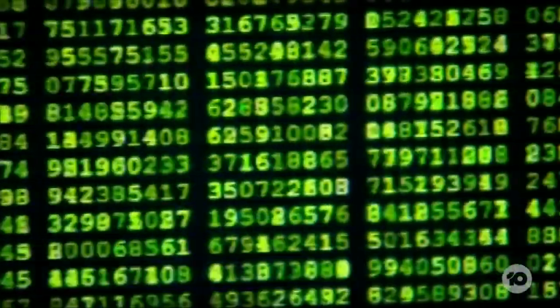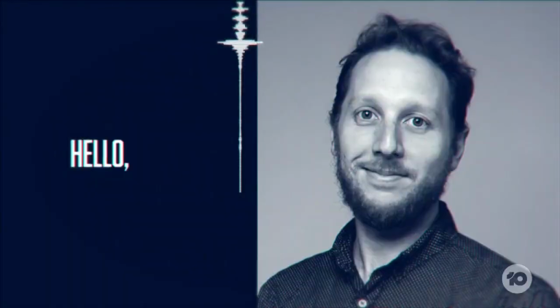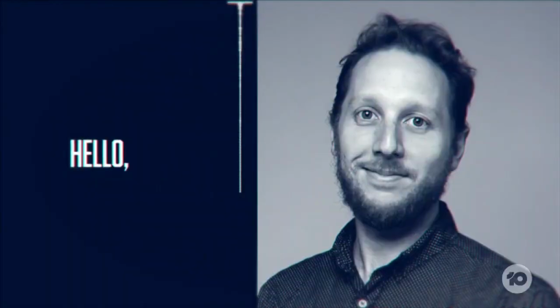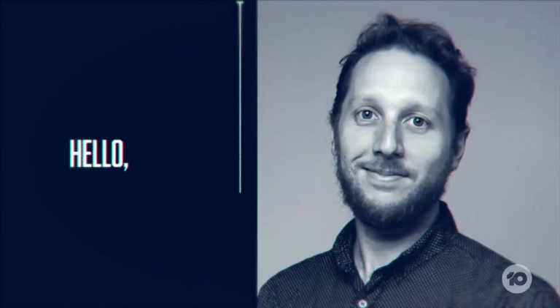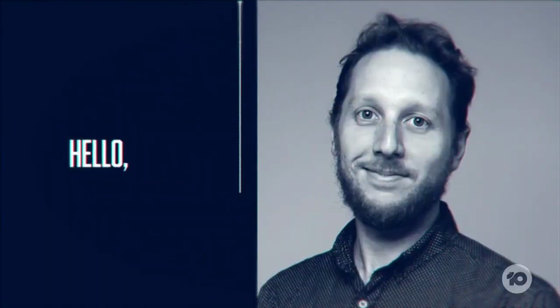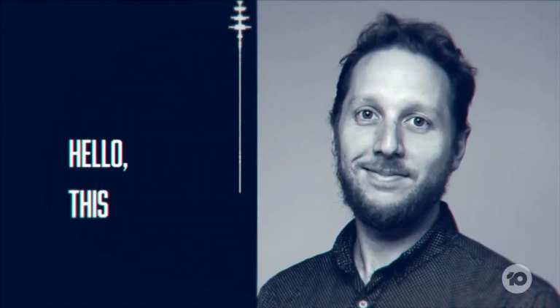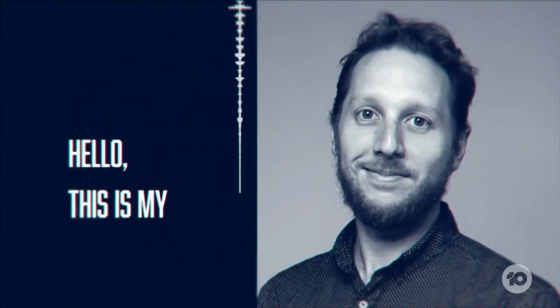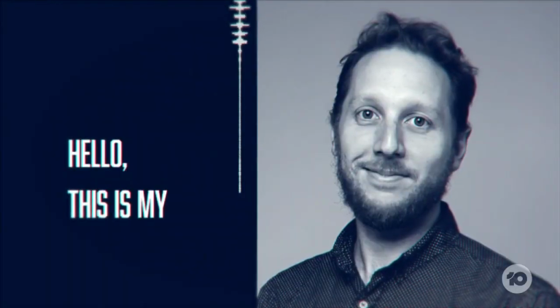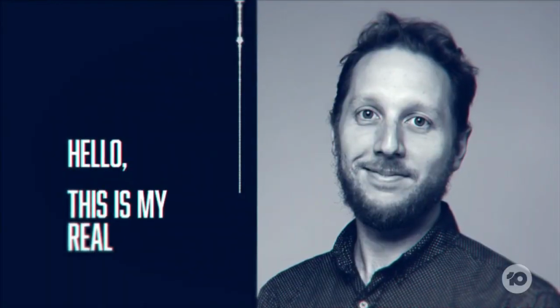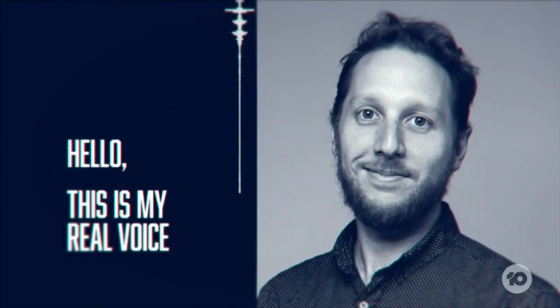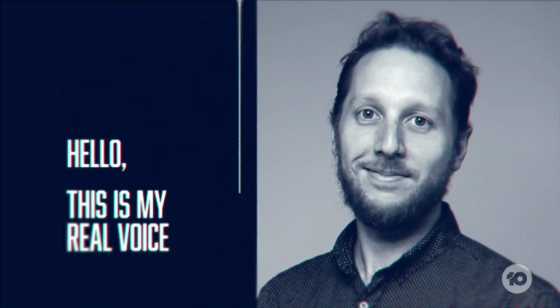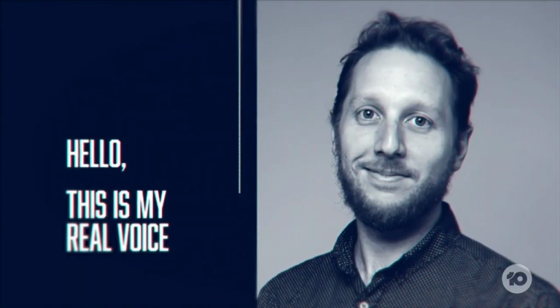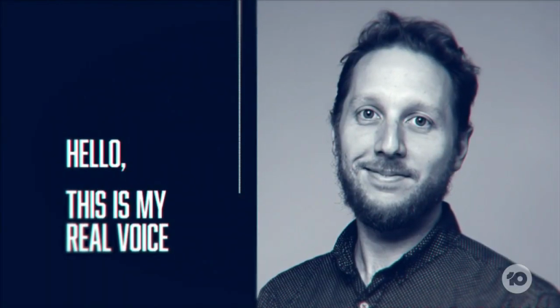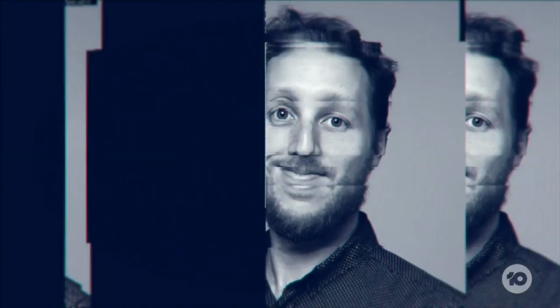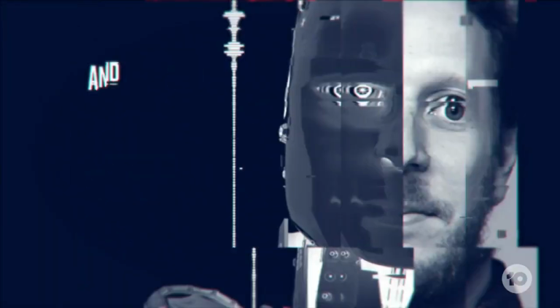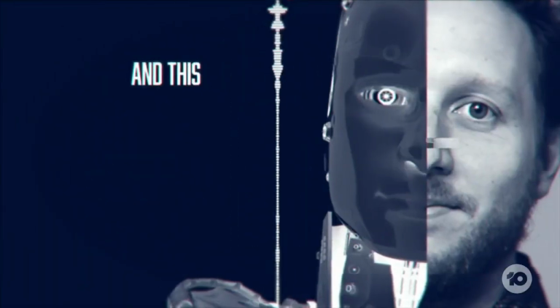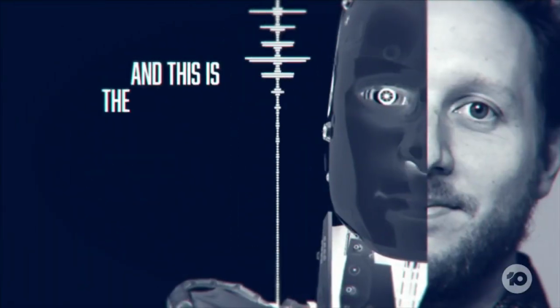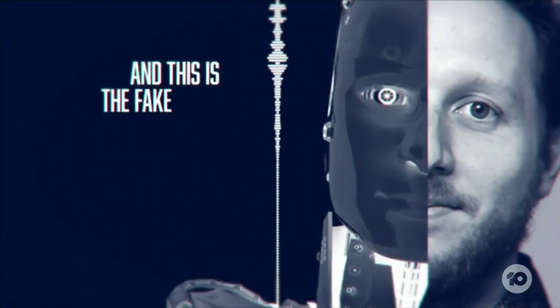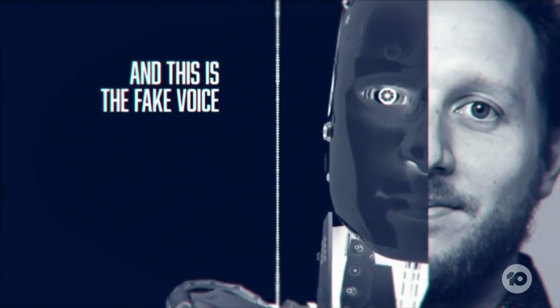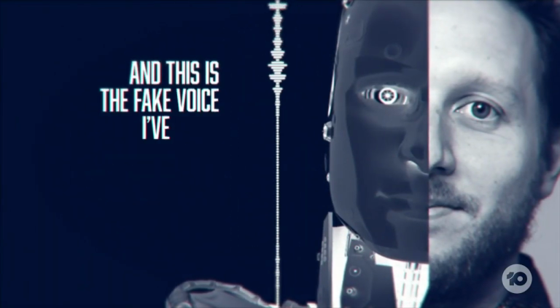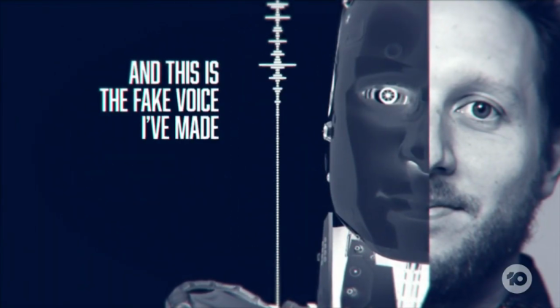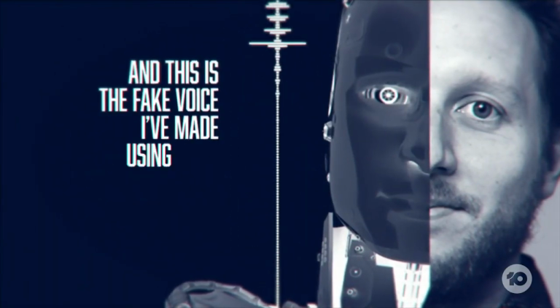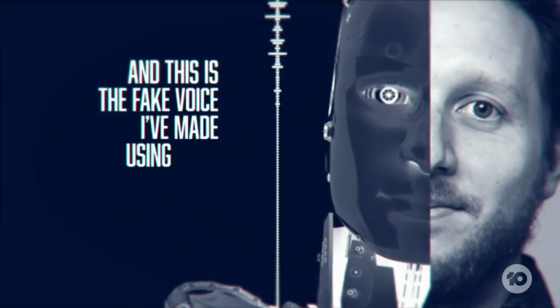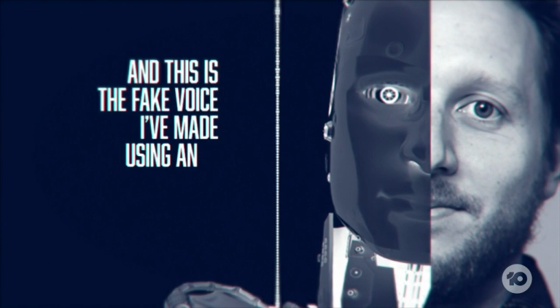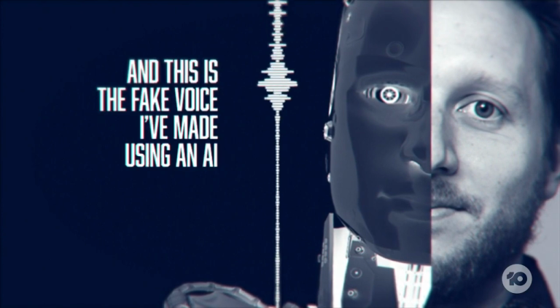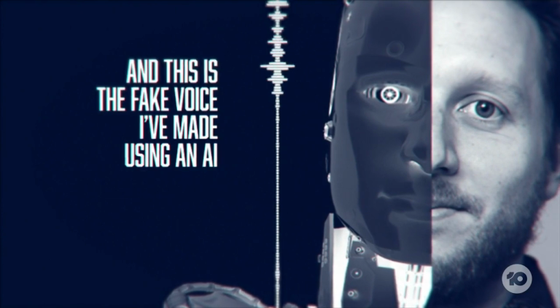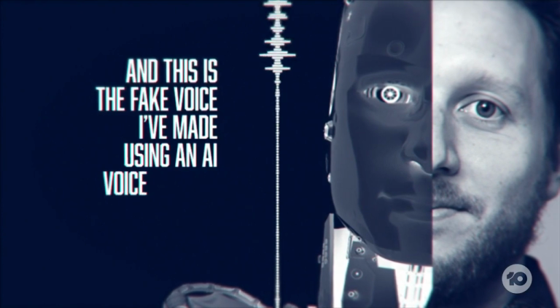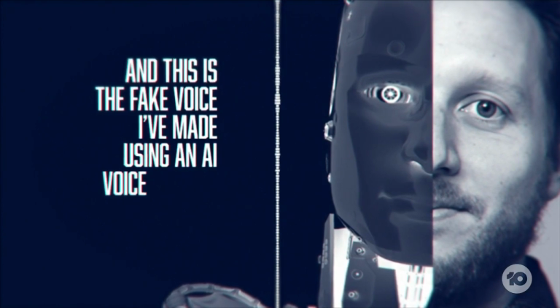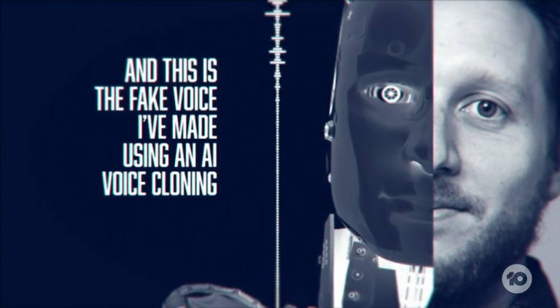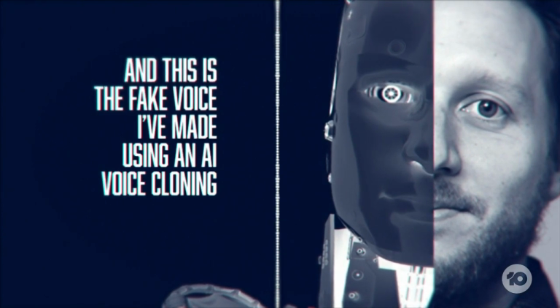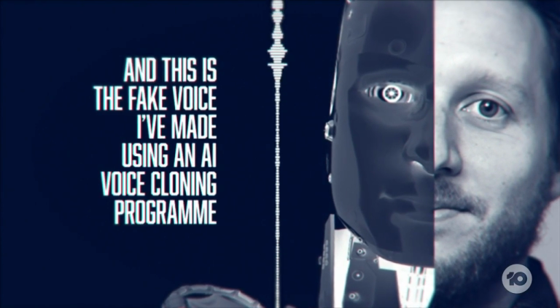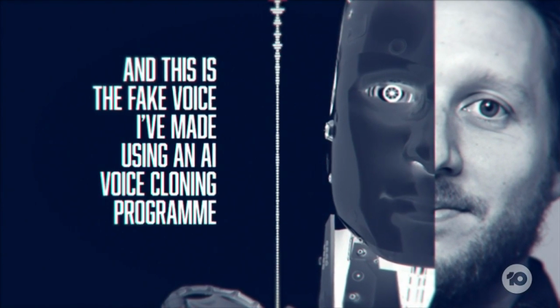Hello. This is my real voice. And this is the fake voice I've made using an AI voice cloning program.